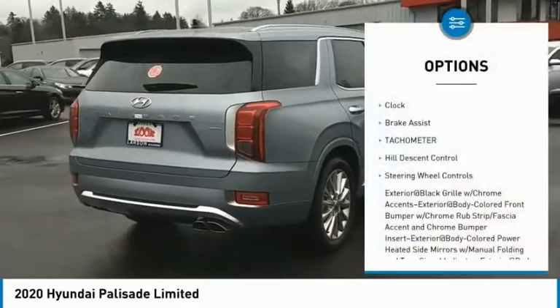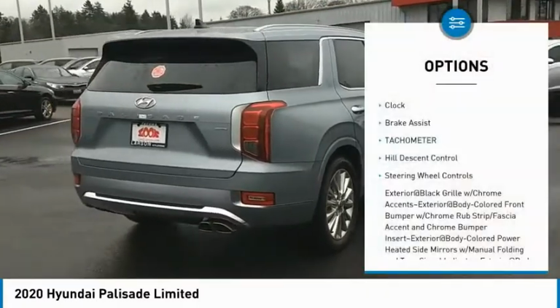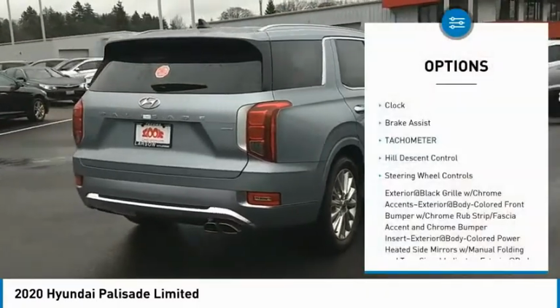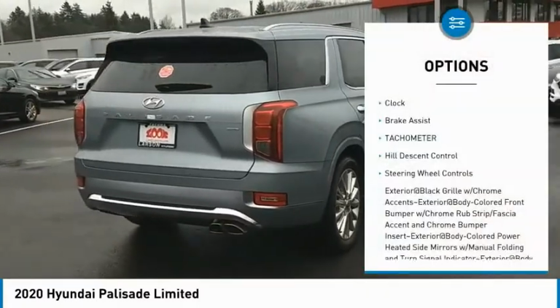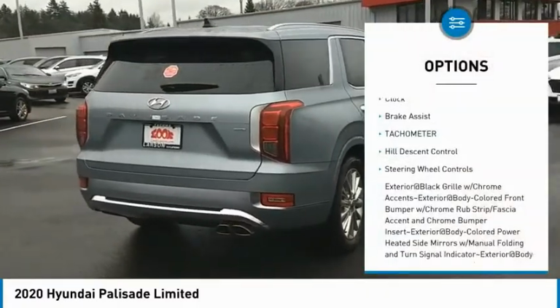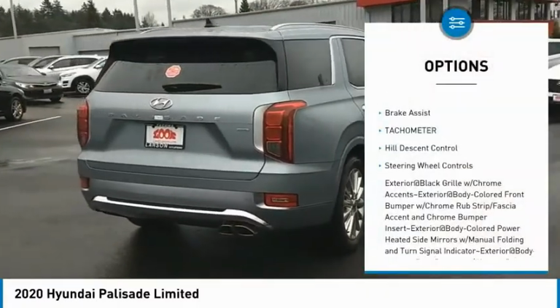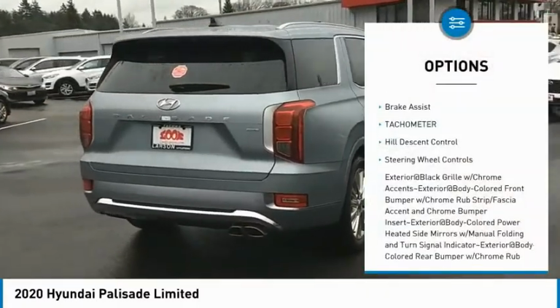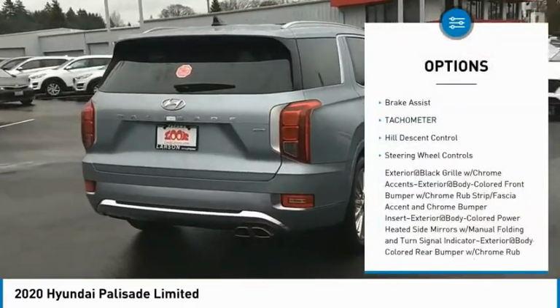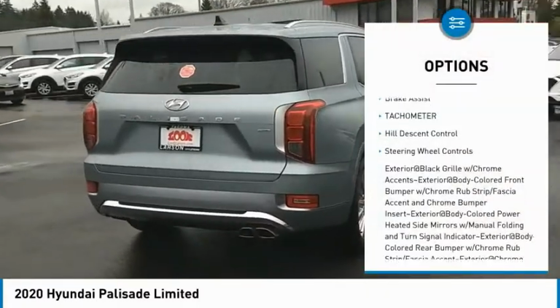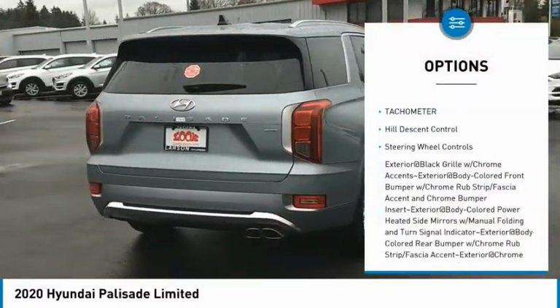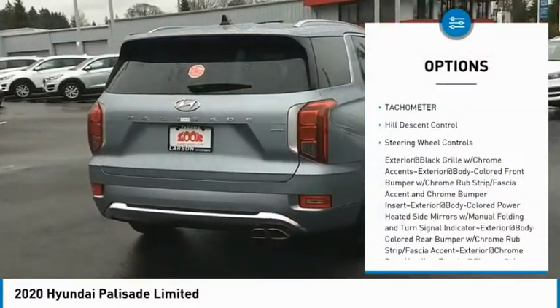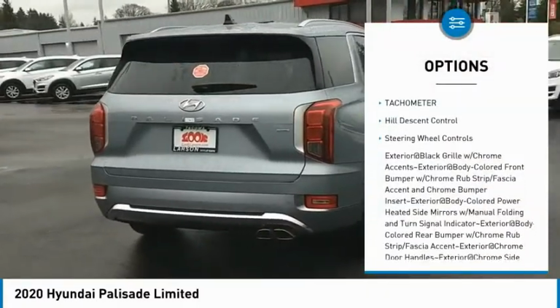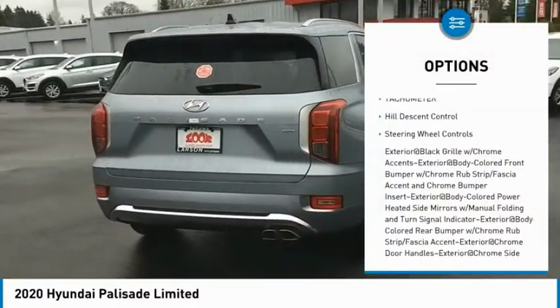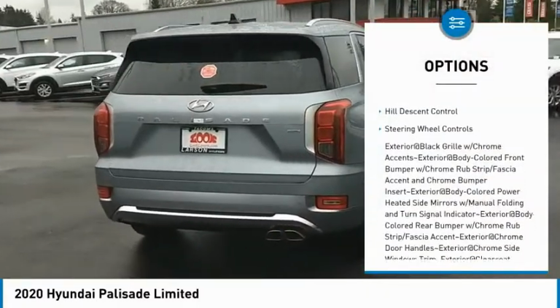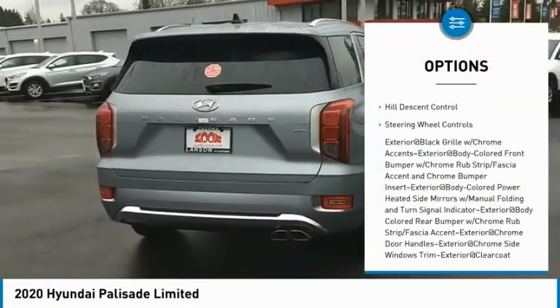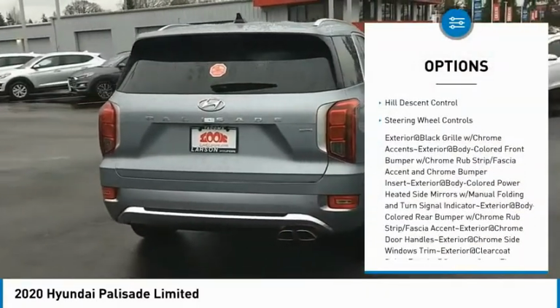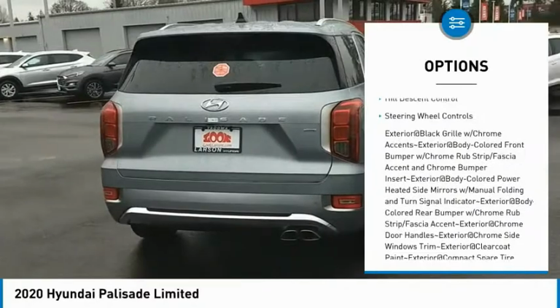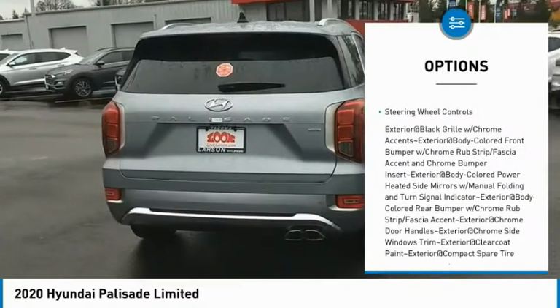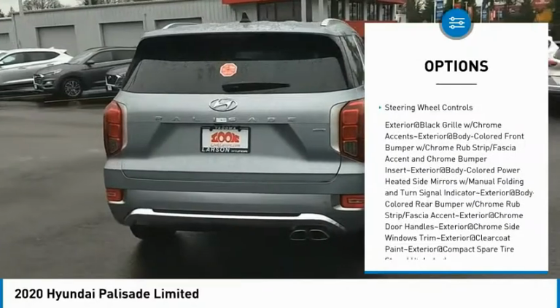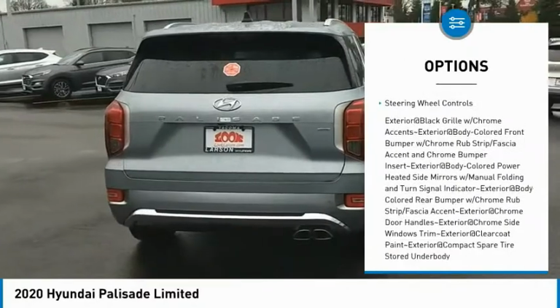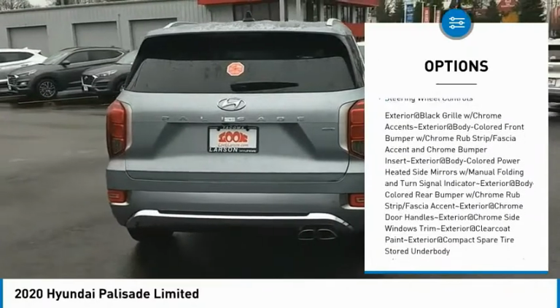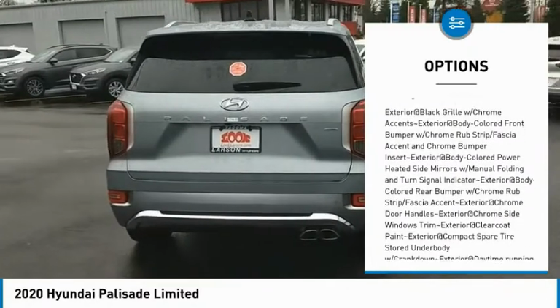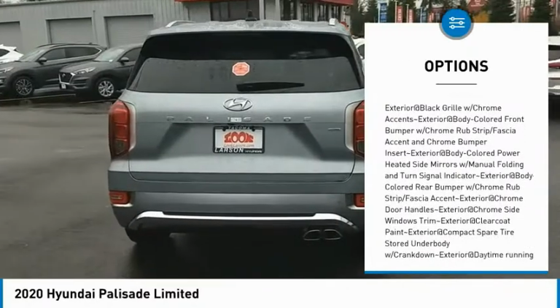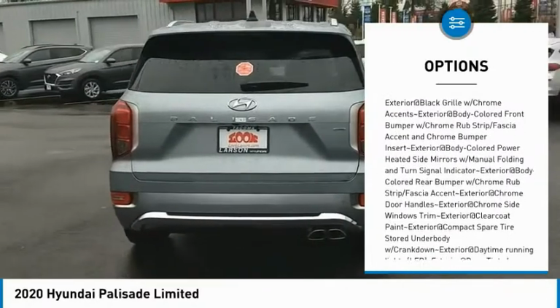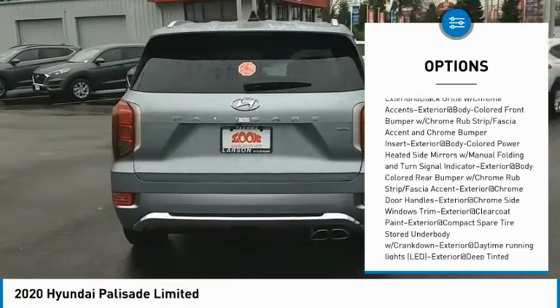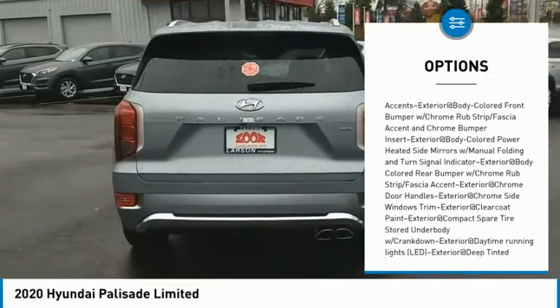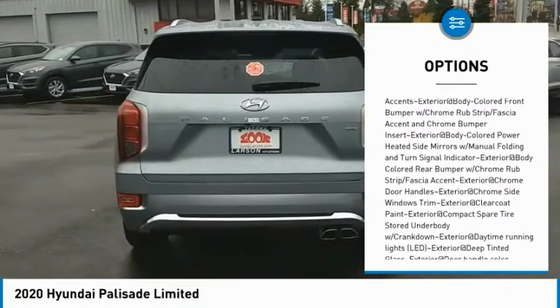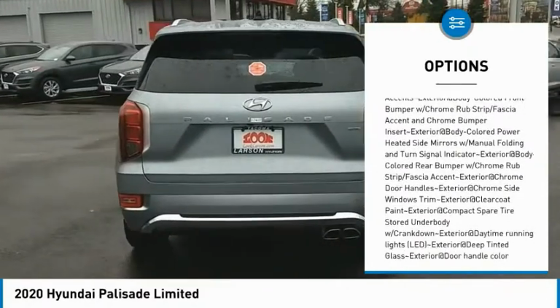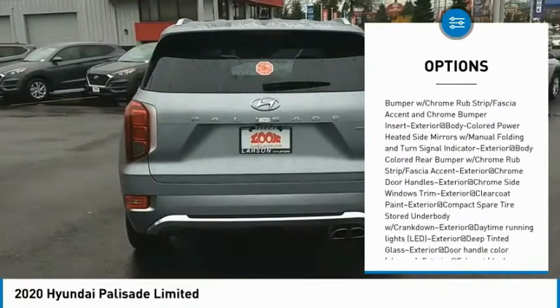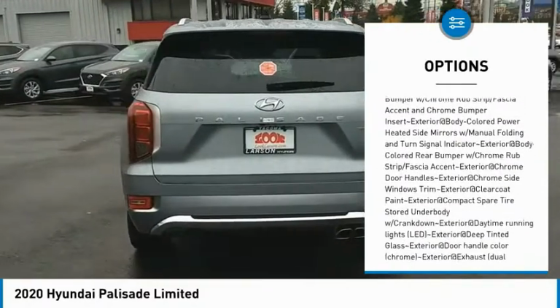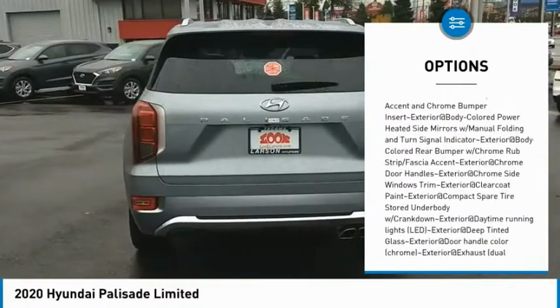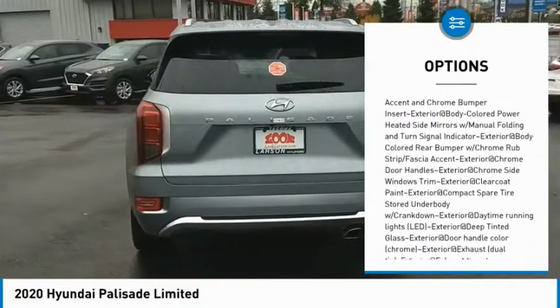Here are some of this vehicle's great options: clock, brake assist, tachometer, hill descent control, and steering wheel controls.